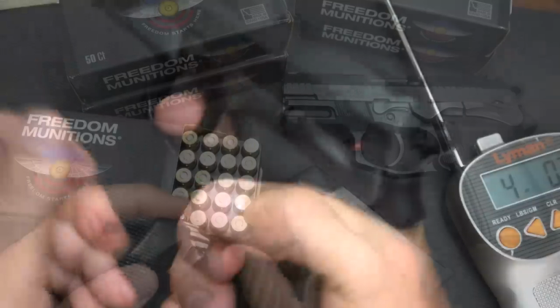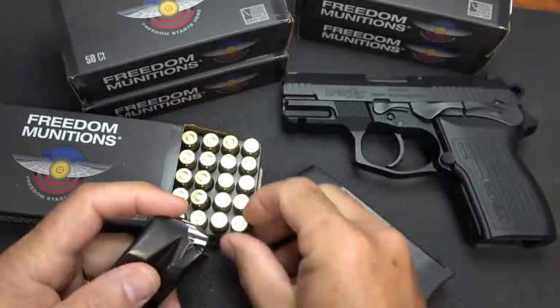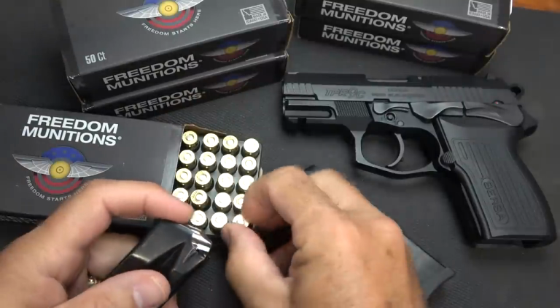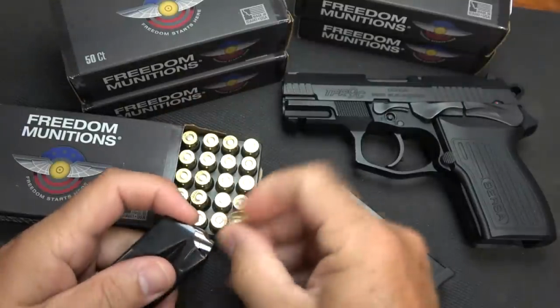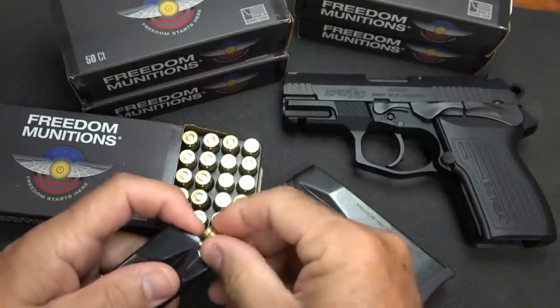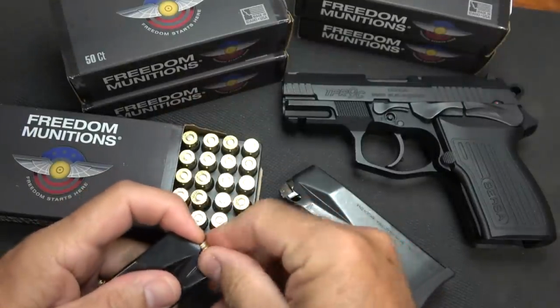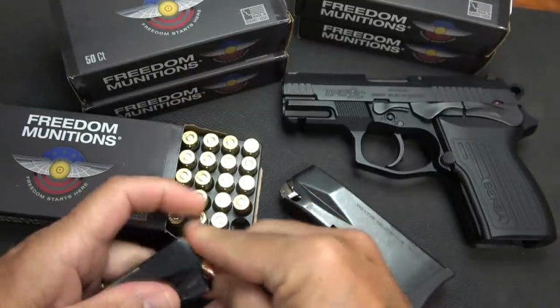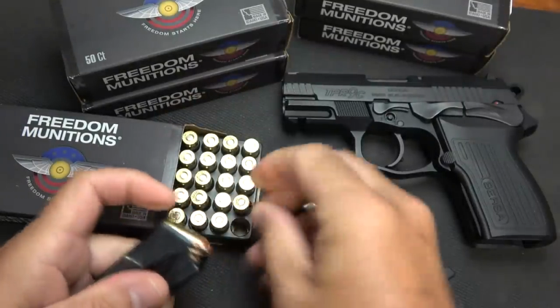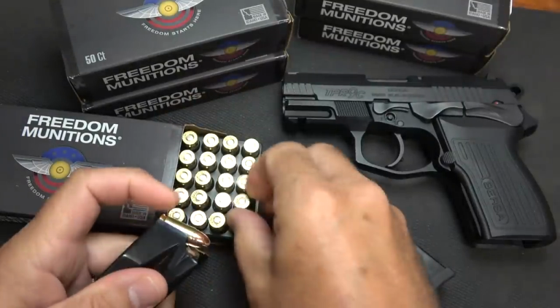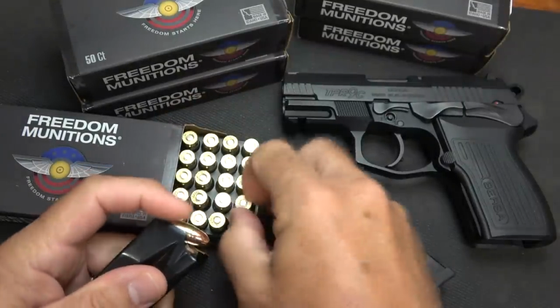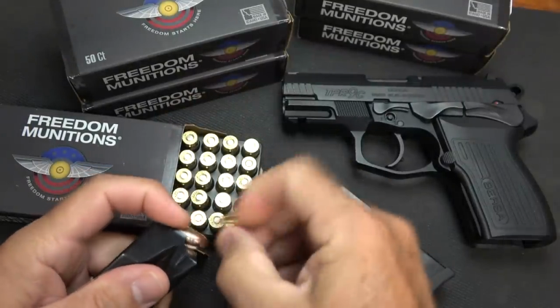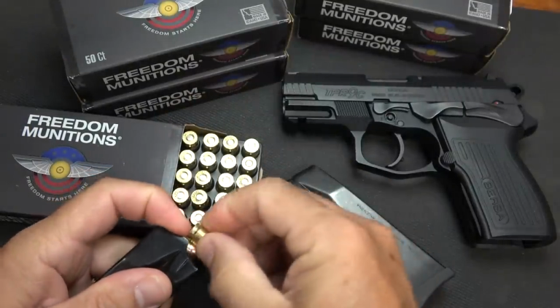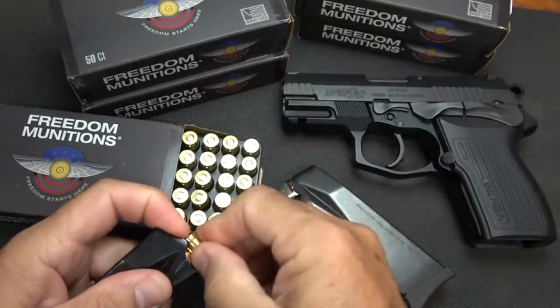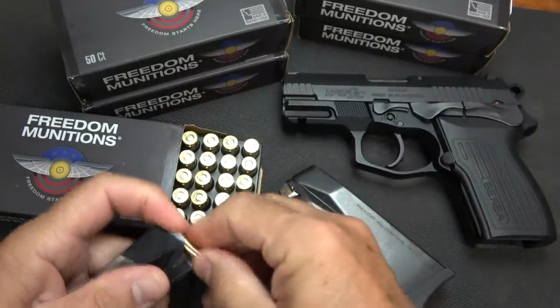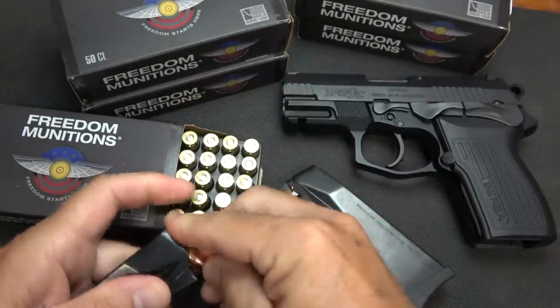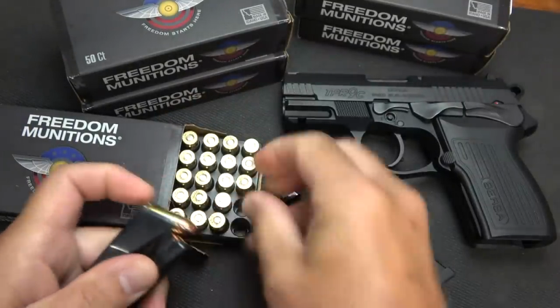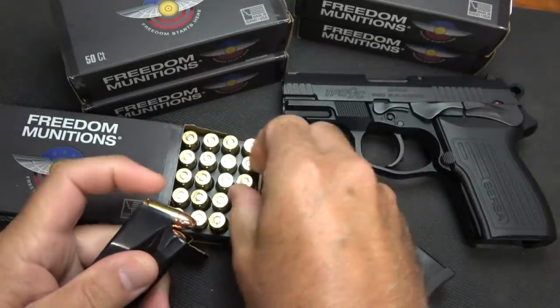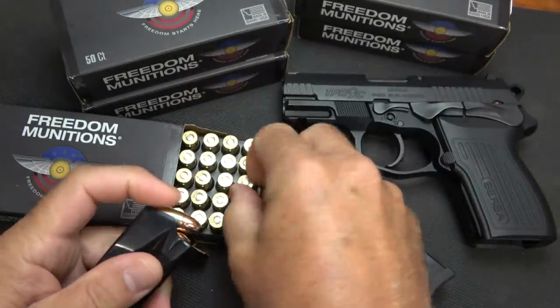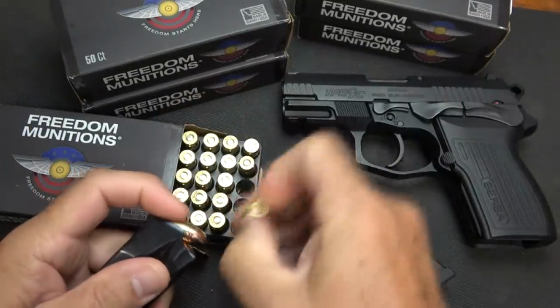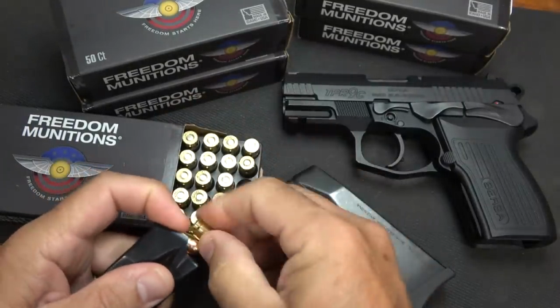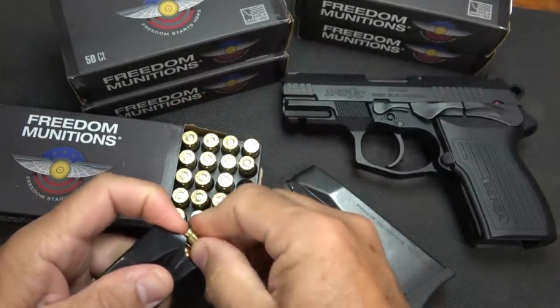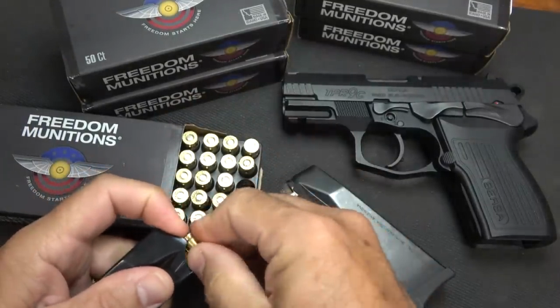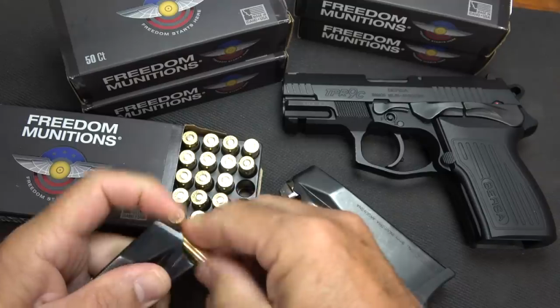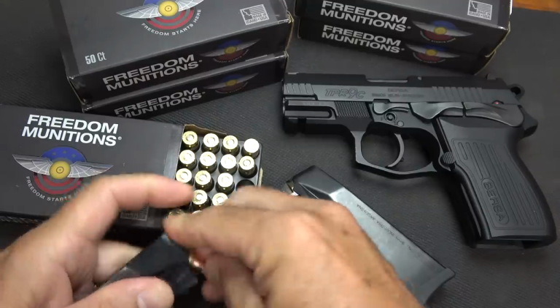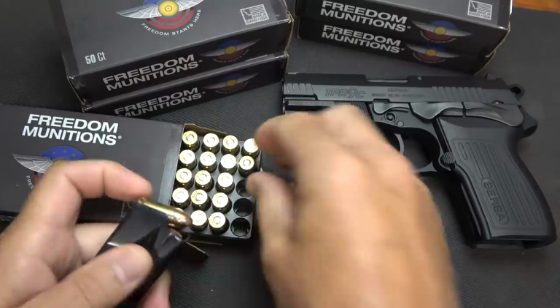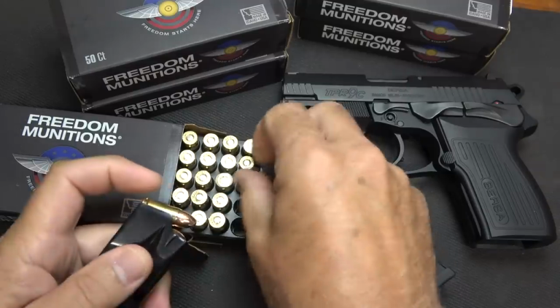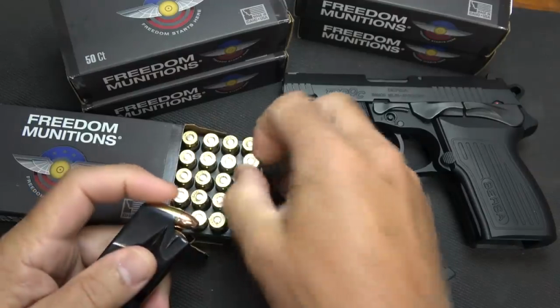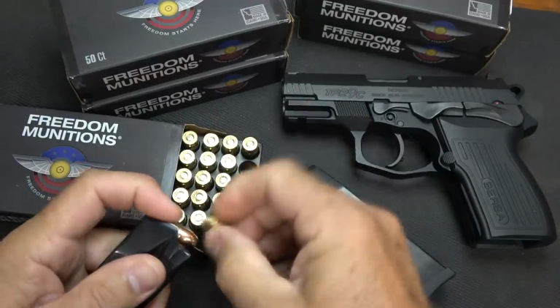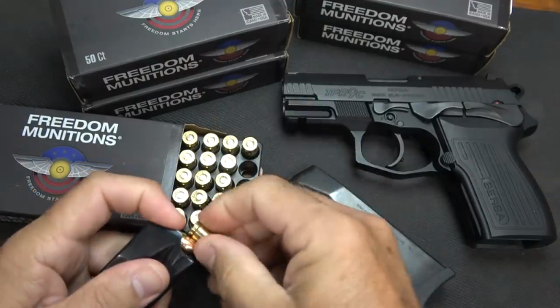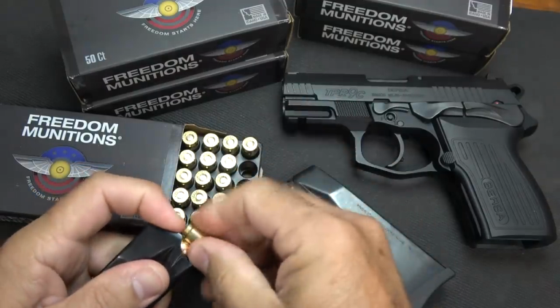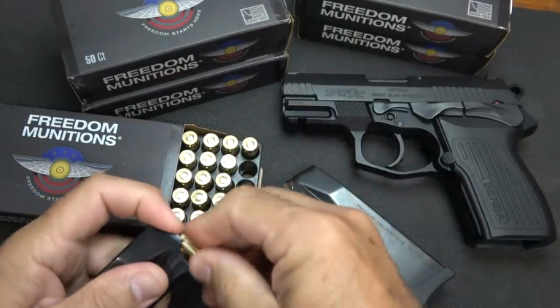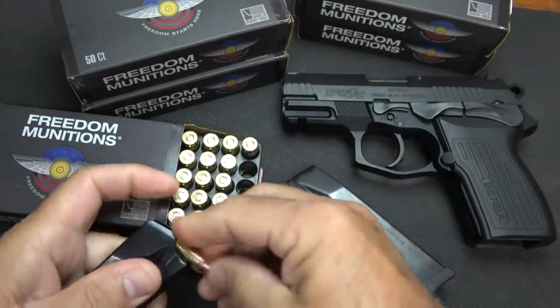I want to thank Freedom Munitions for supplying the 9mm ammo. Get a 5% discount using code Suit00 on the Freedom Munitions website.